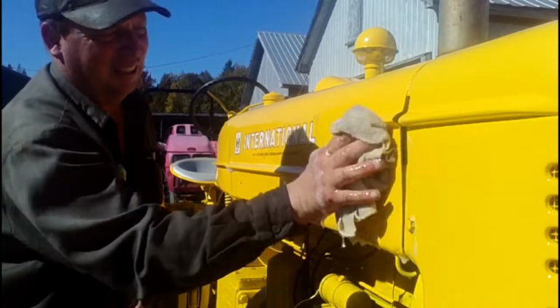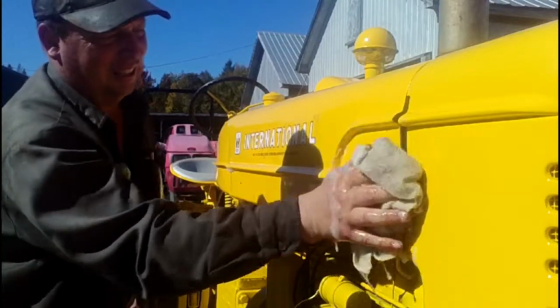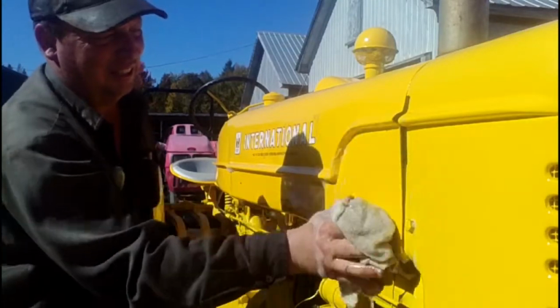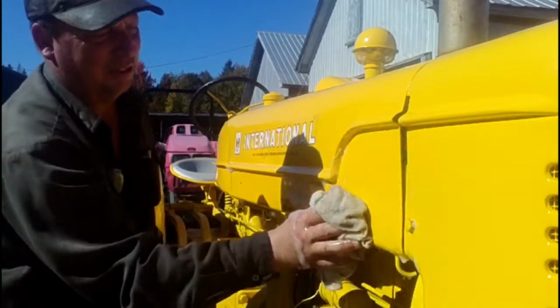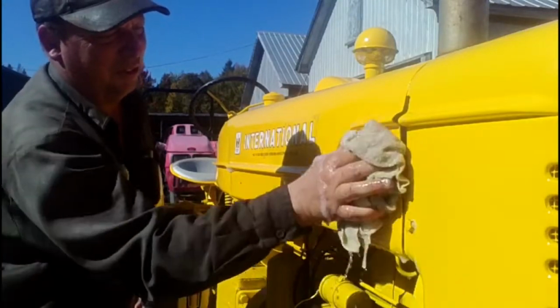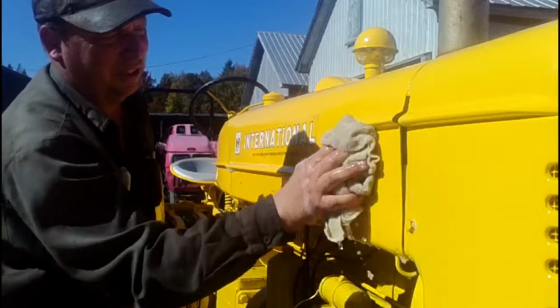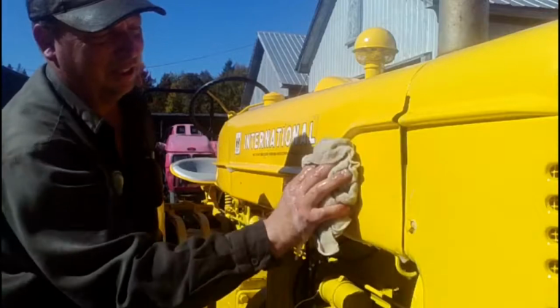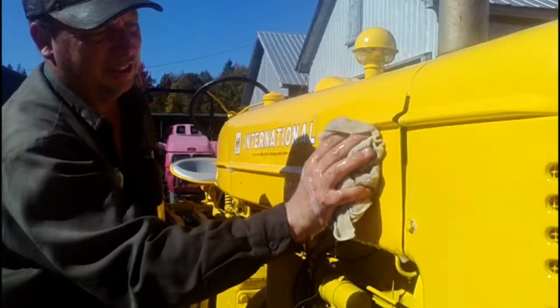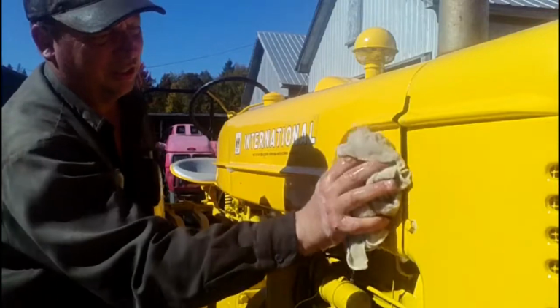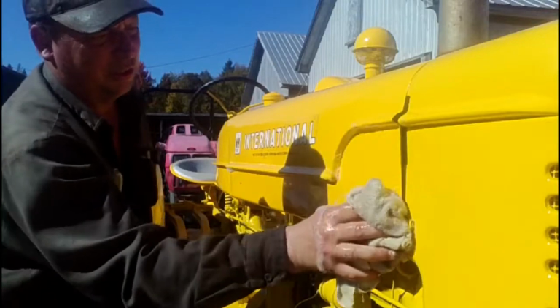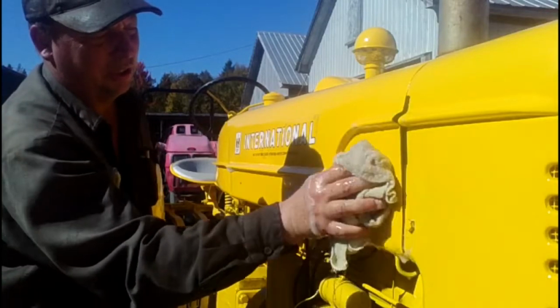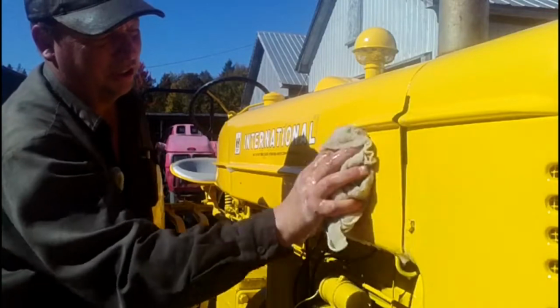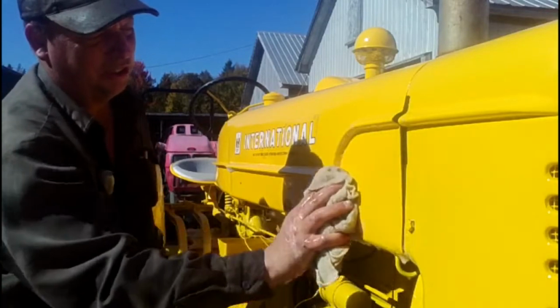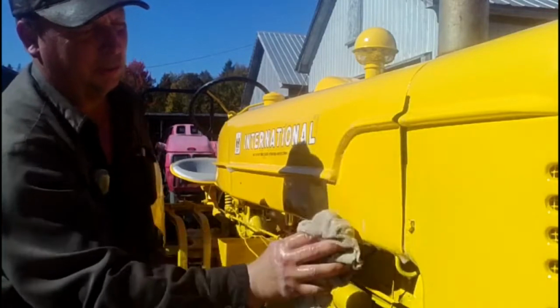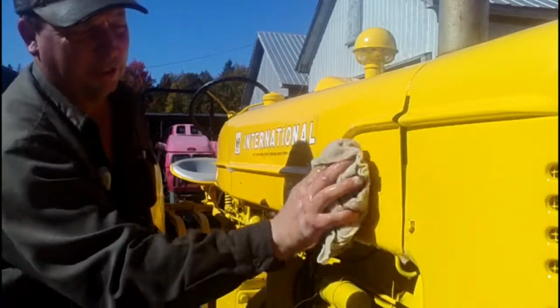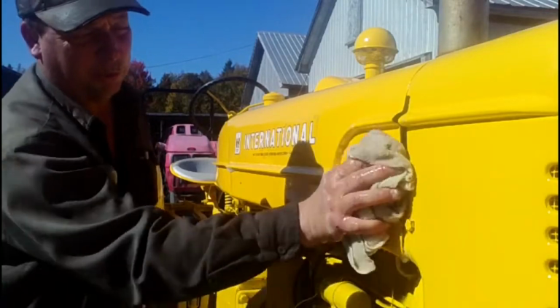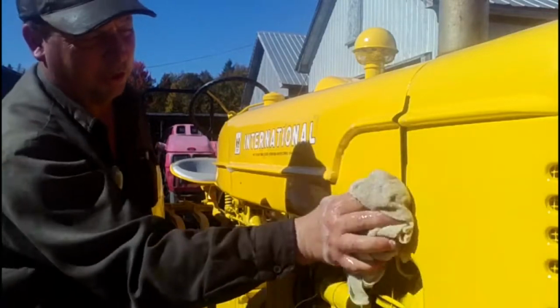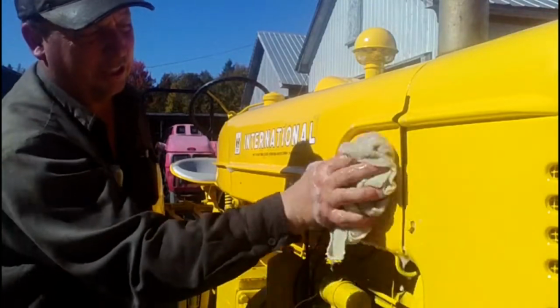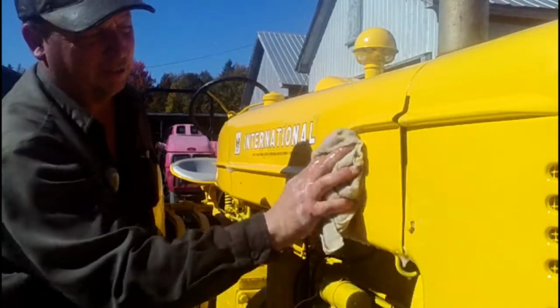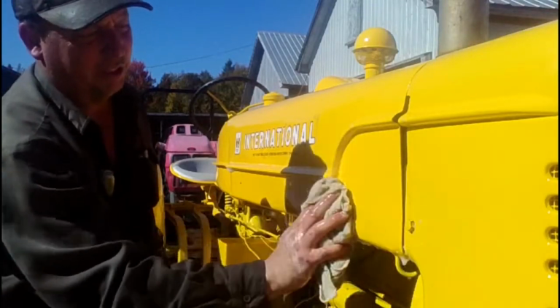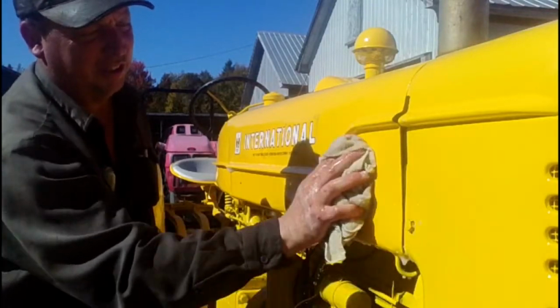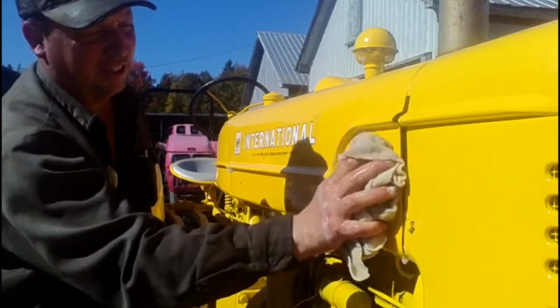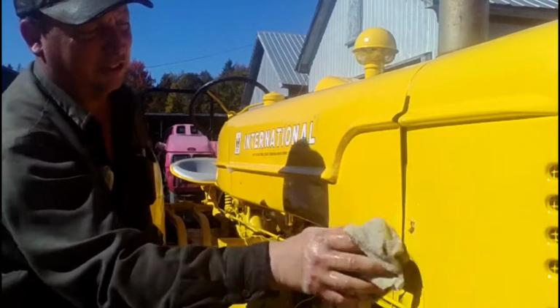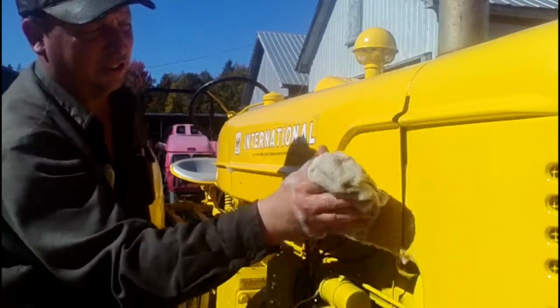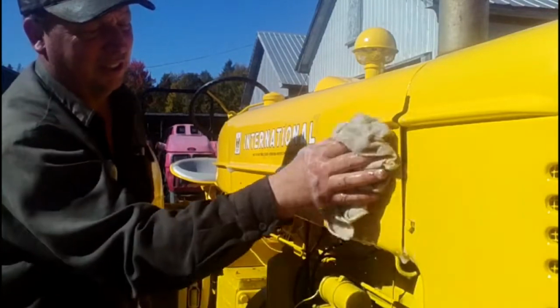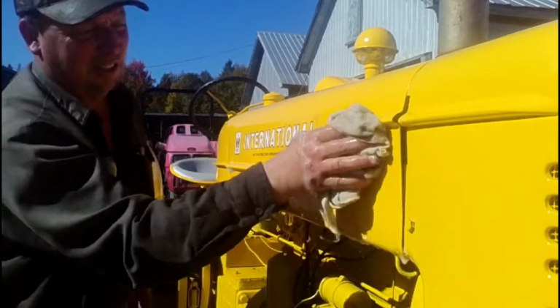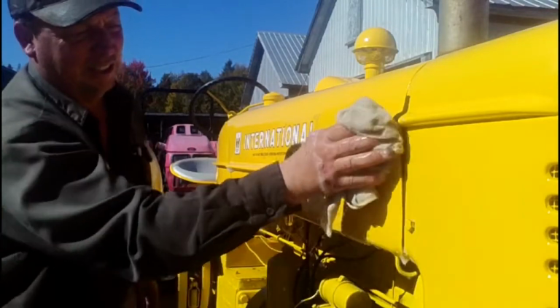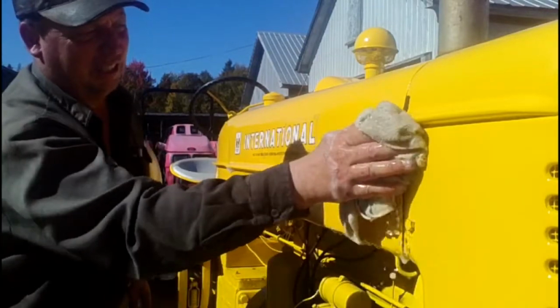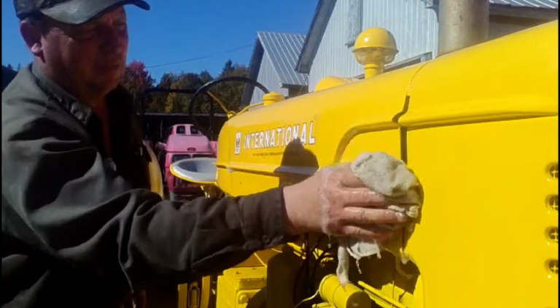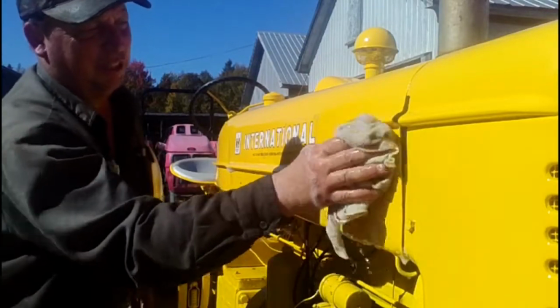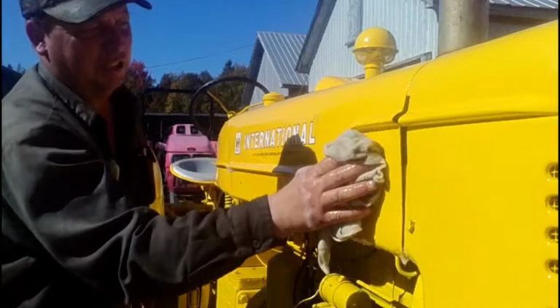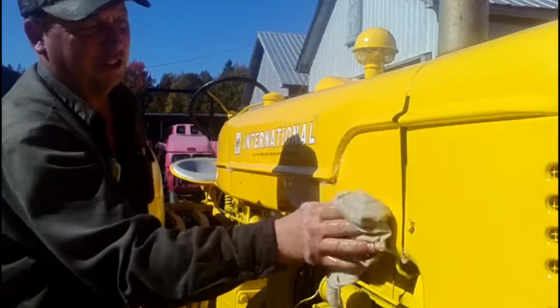After the decals are all installed, the water will dry out from underneath the decals and not be an issue.